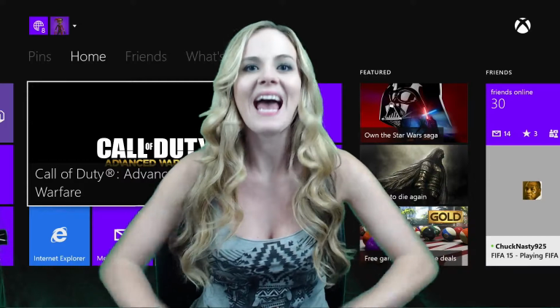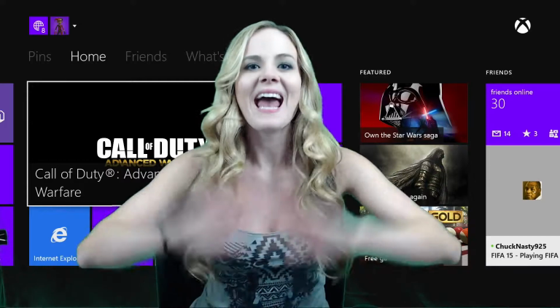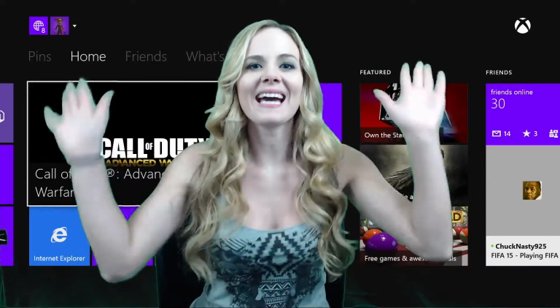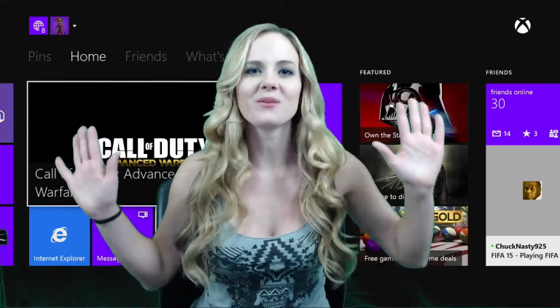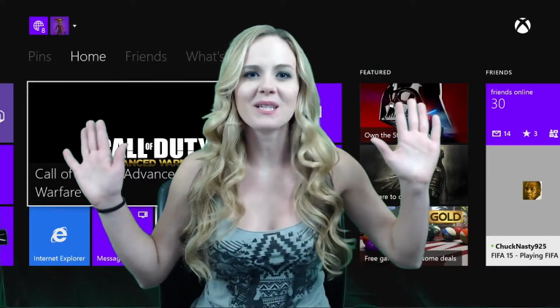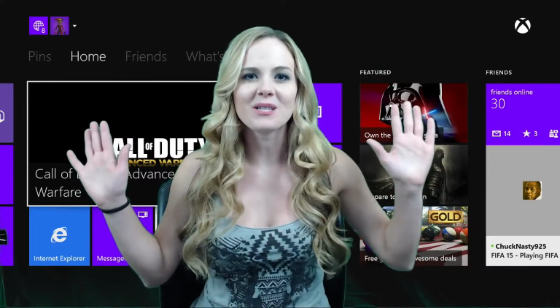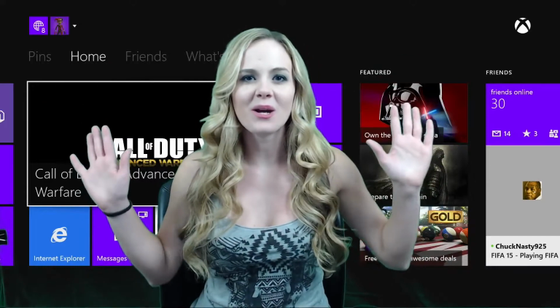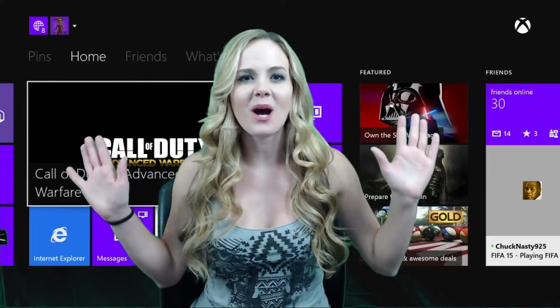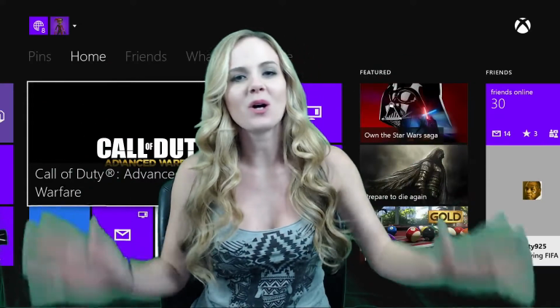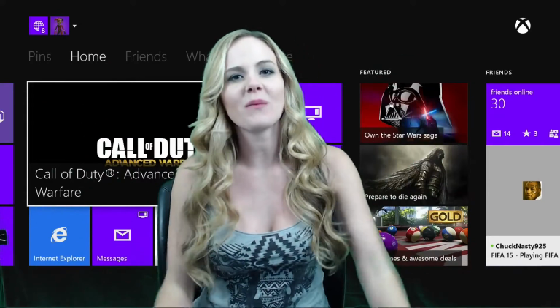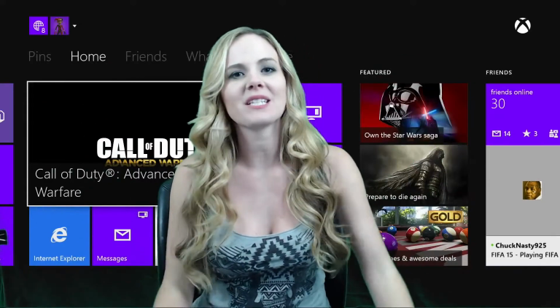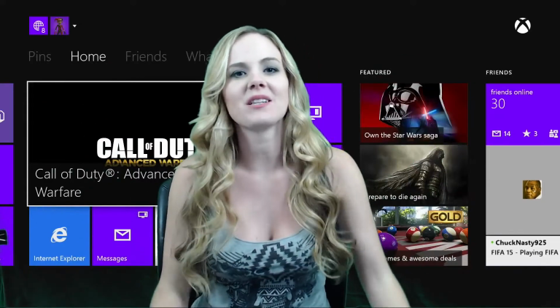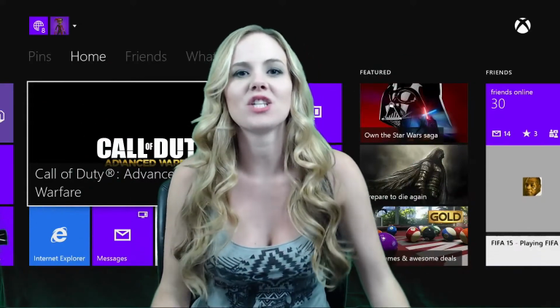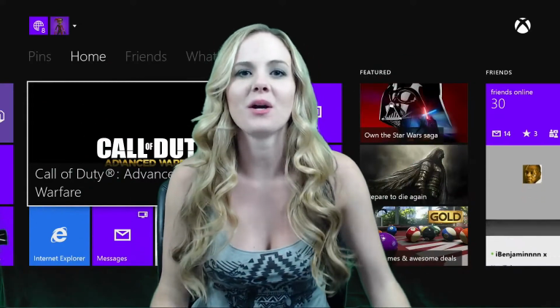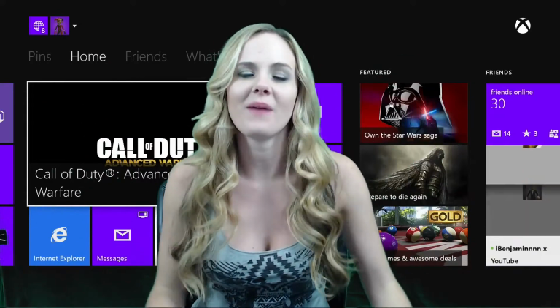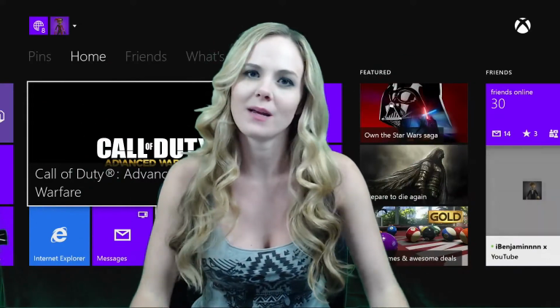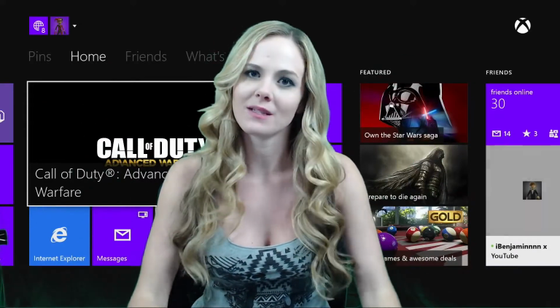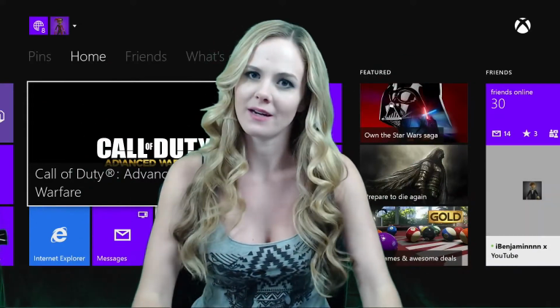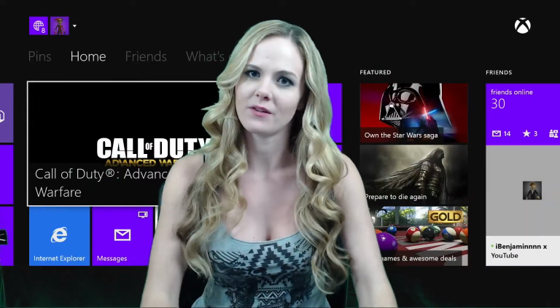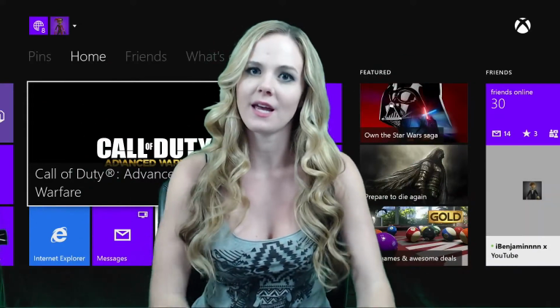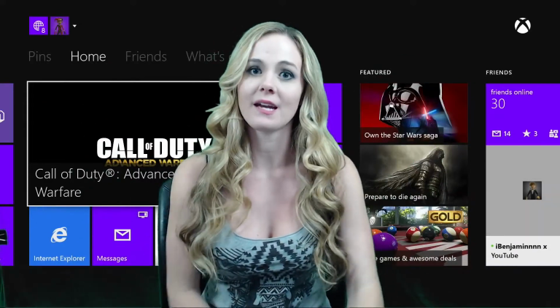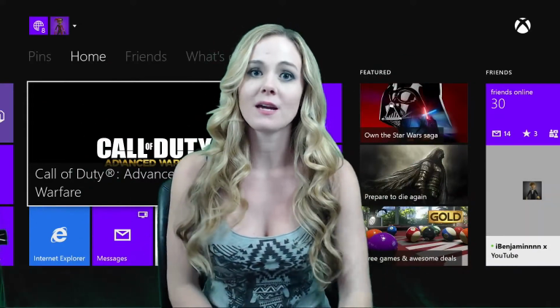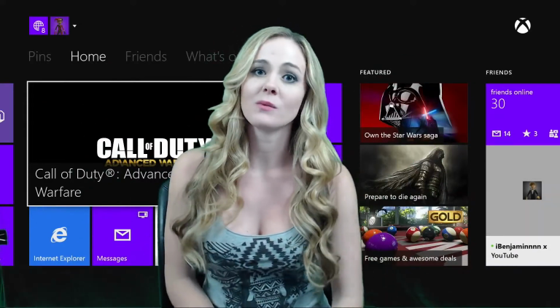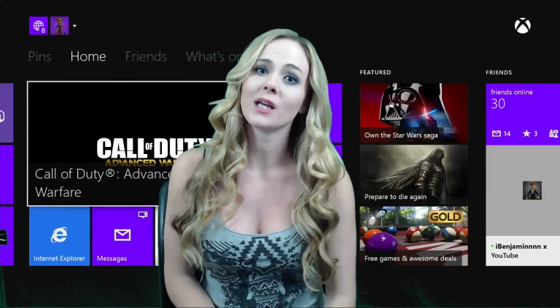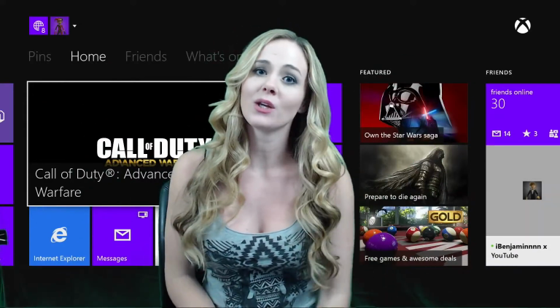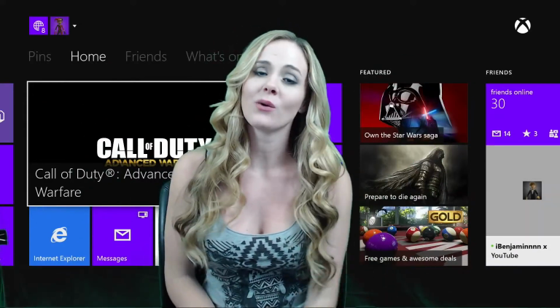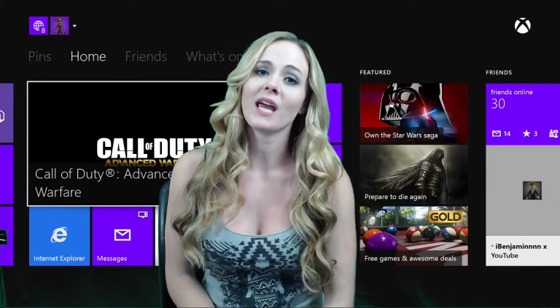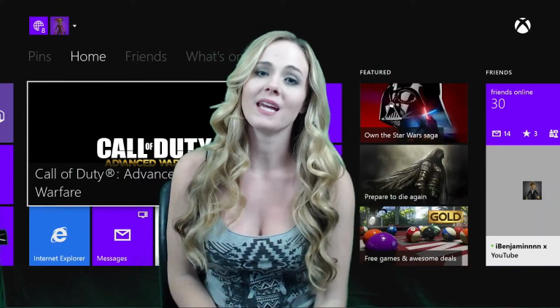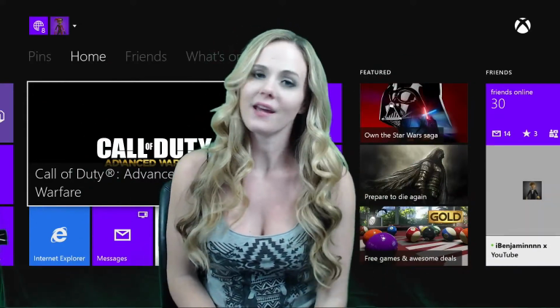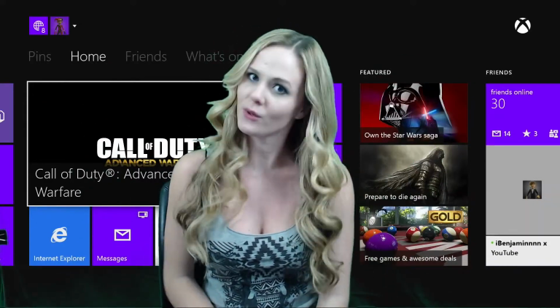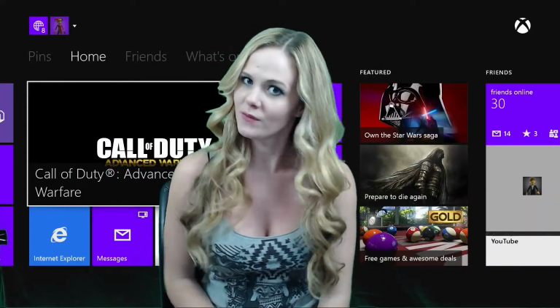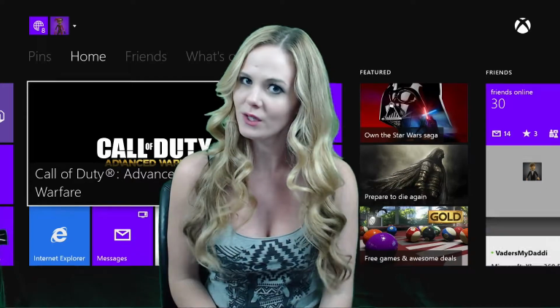Hey guys, what is going on? Welcome back to the channel. My name is Stephanie, and I am bringing you another review.